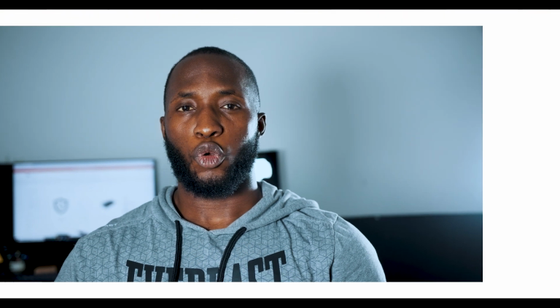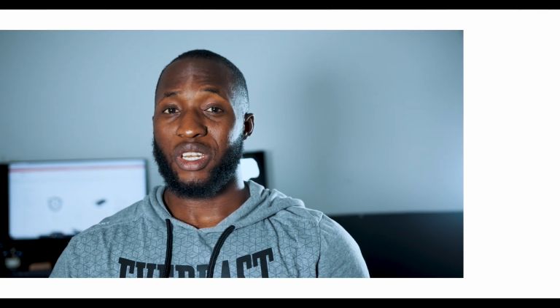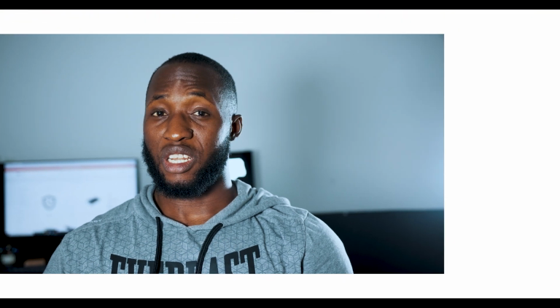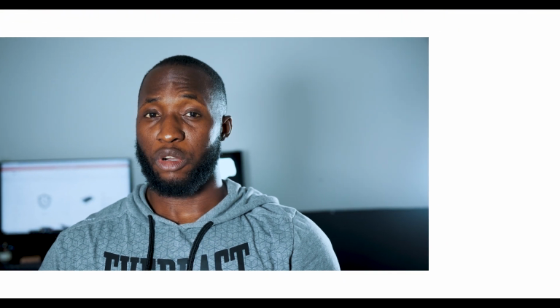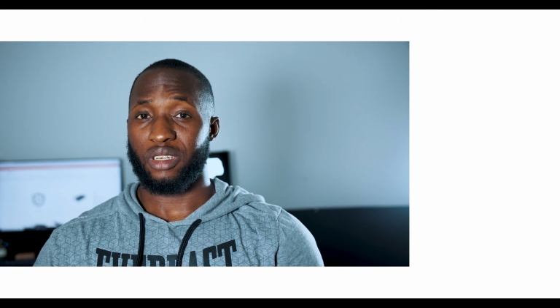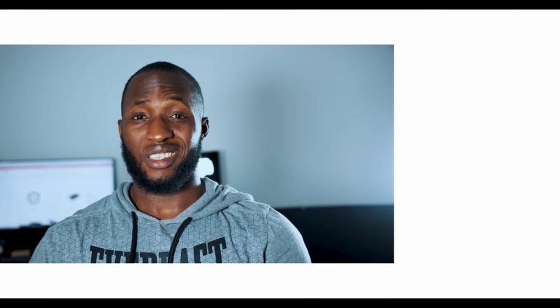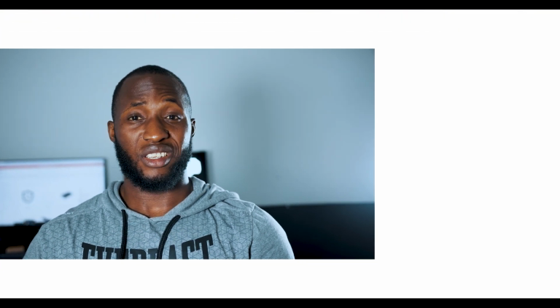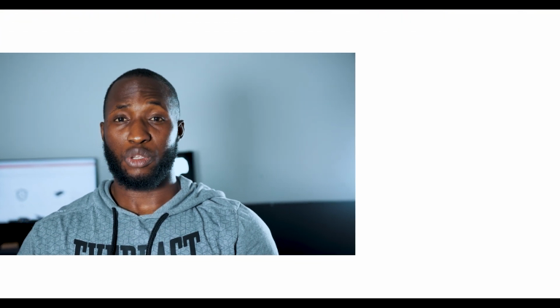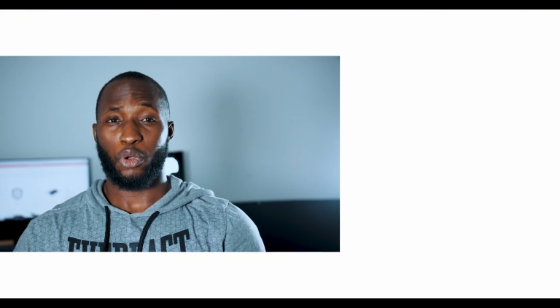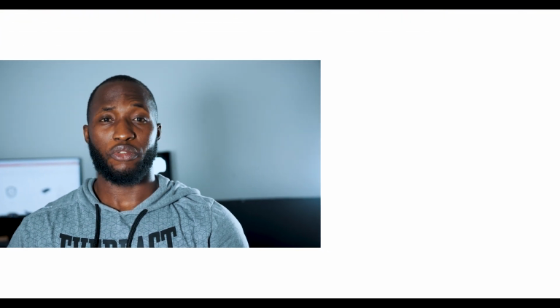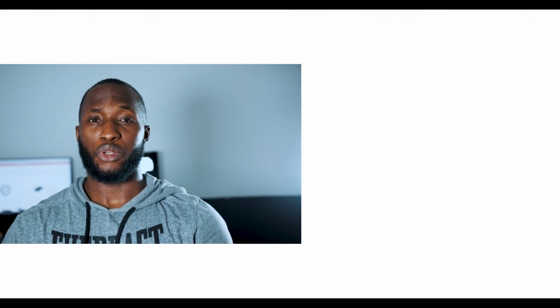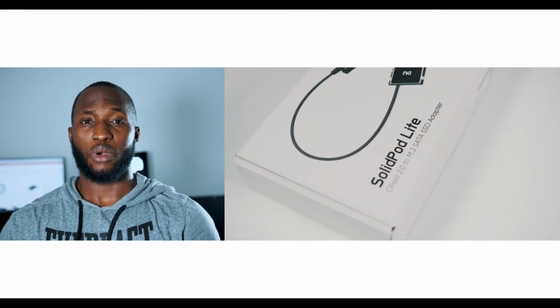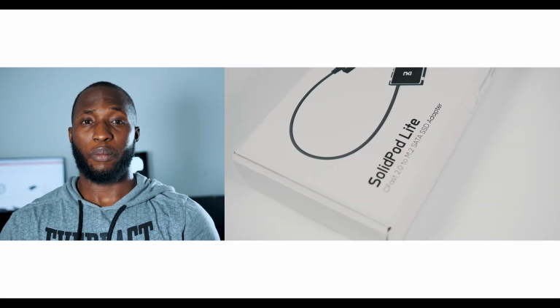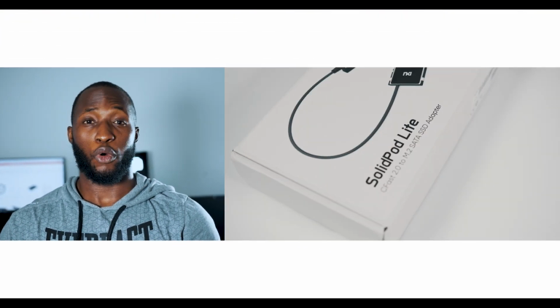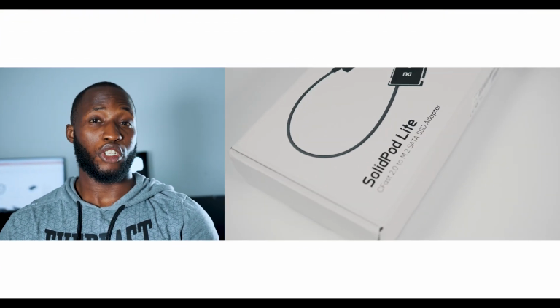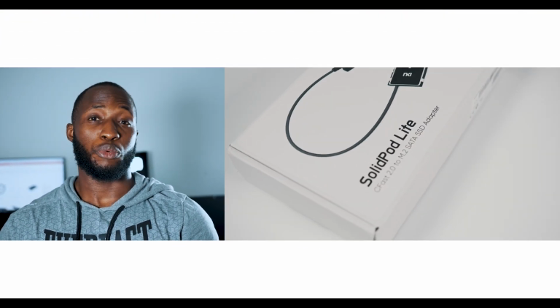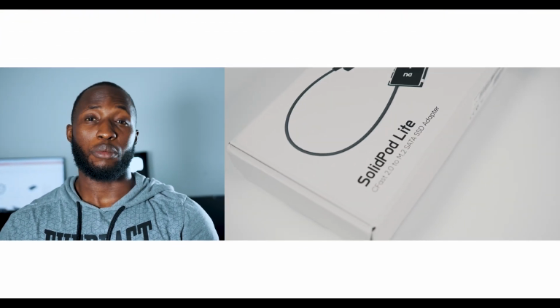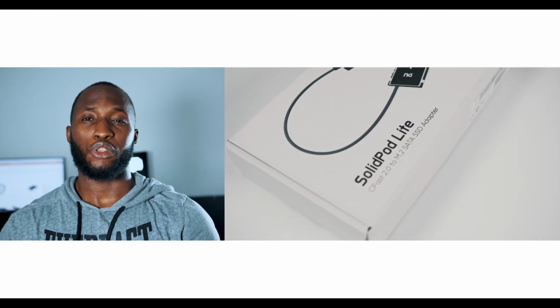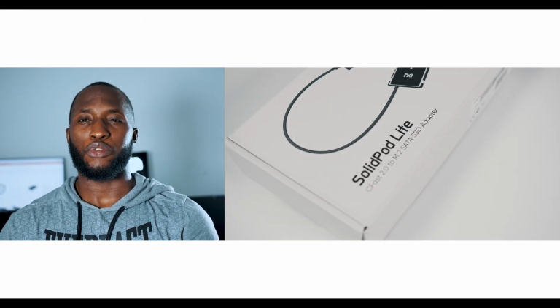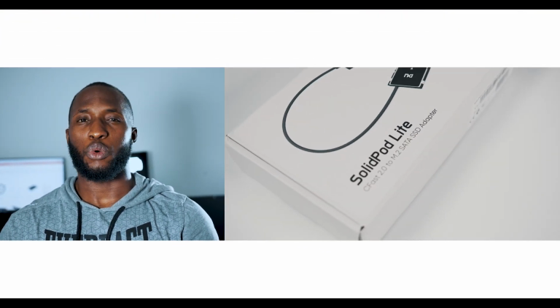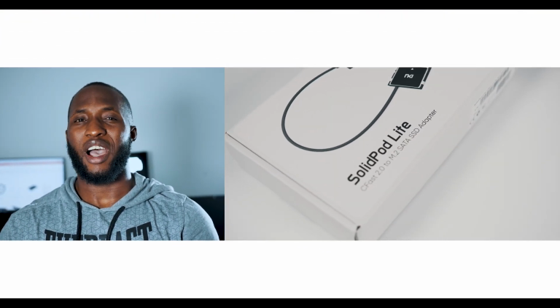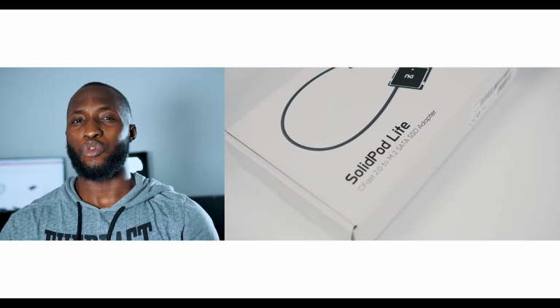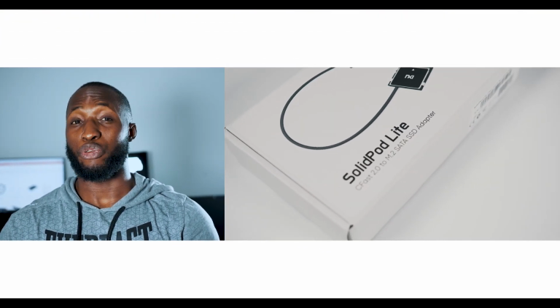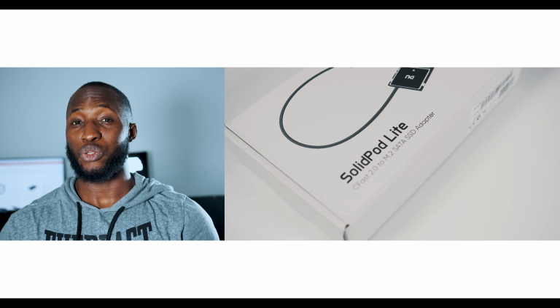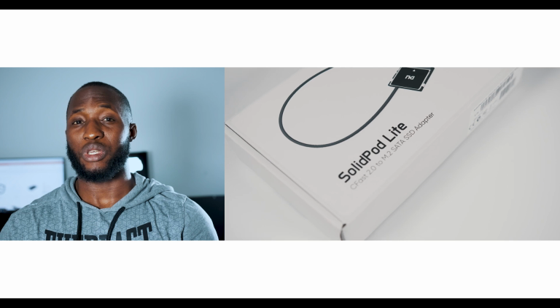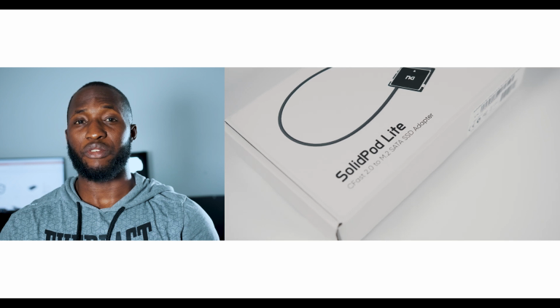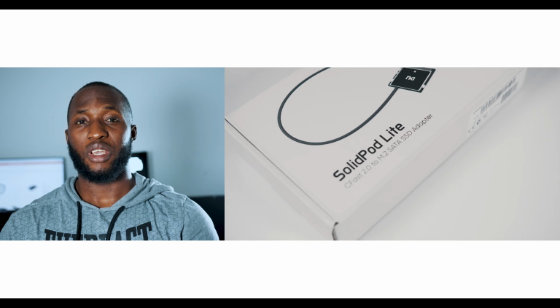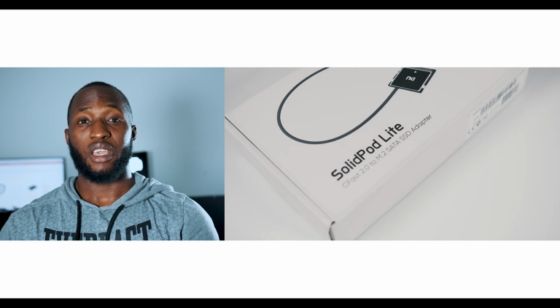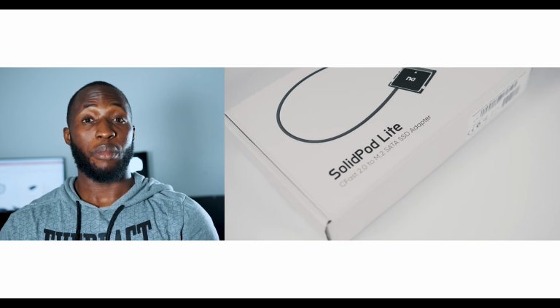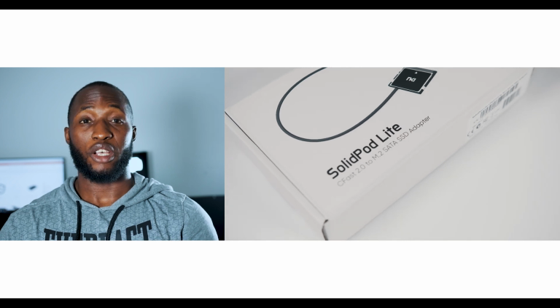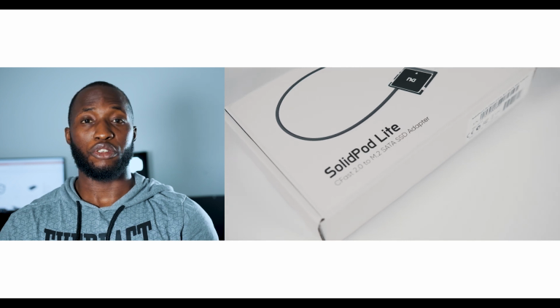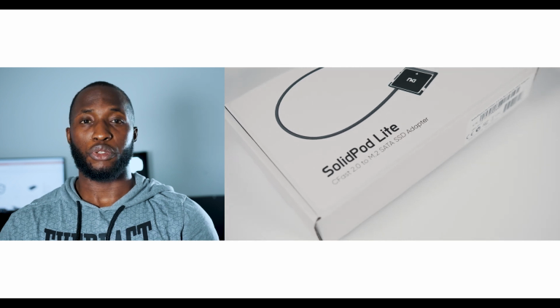Quick disclaimer: this isn't a sponsored video. I purchased this product myself, so I have no reason to give a biased review.